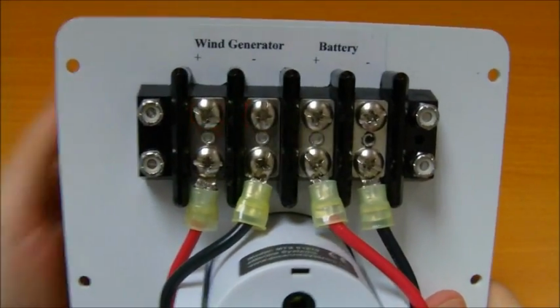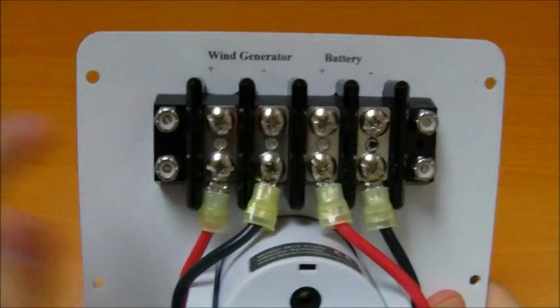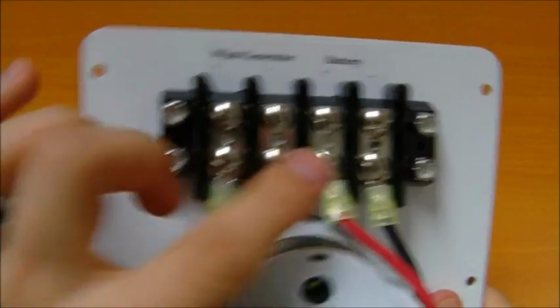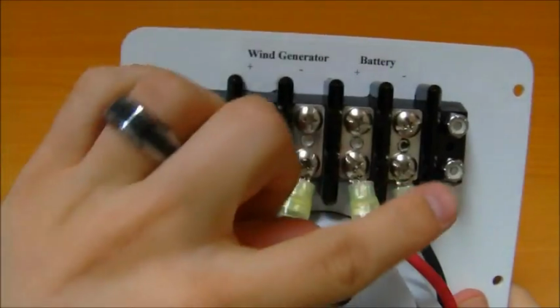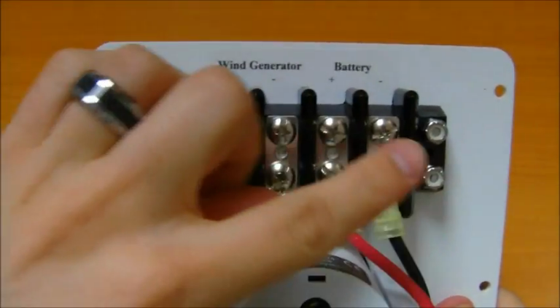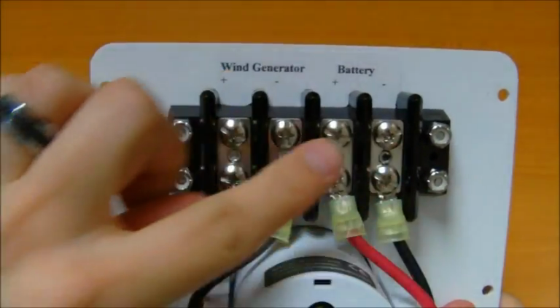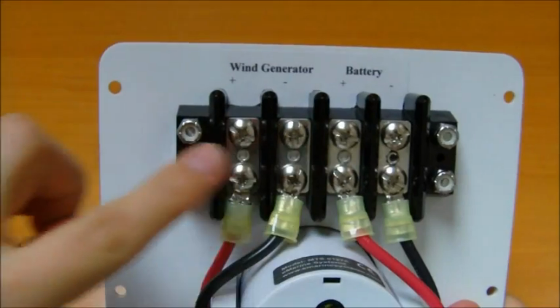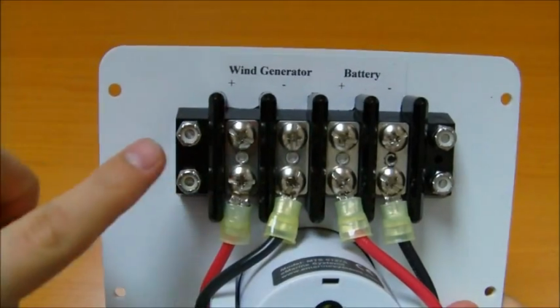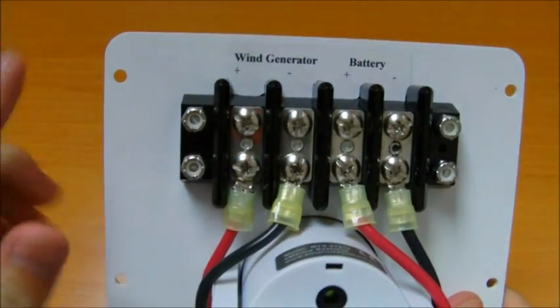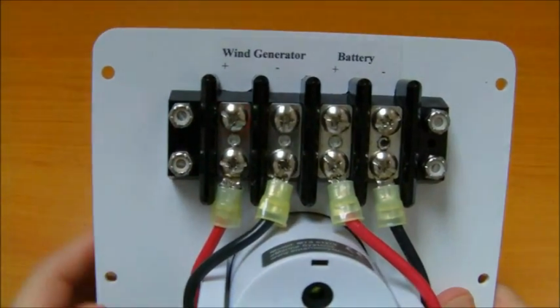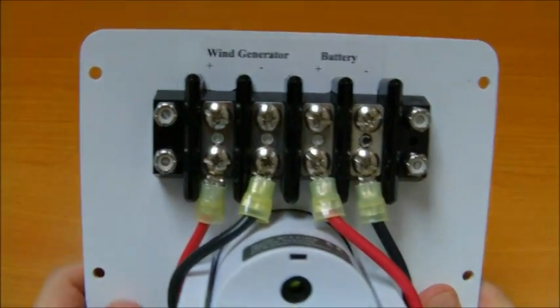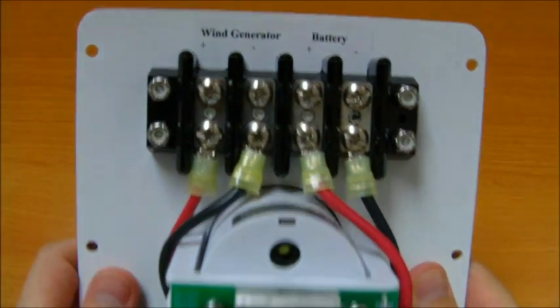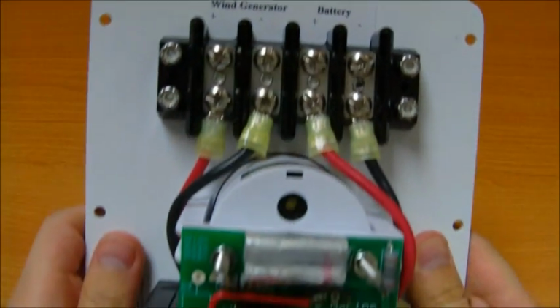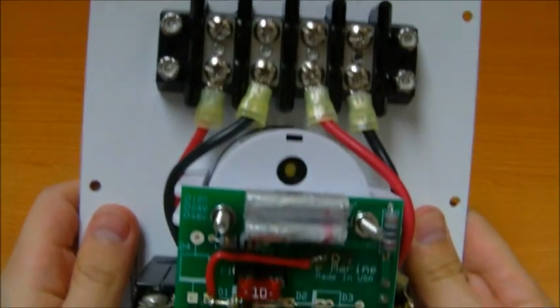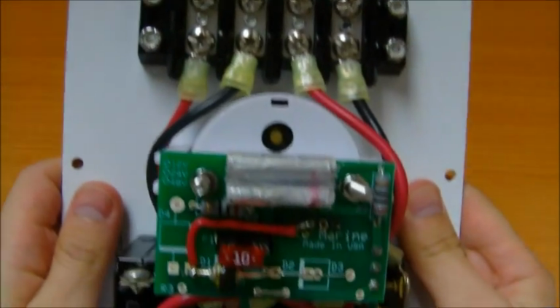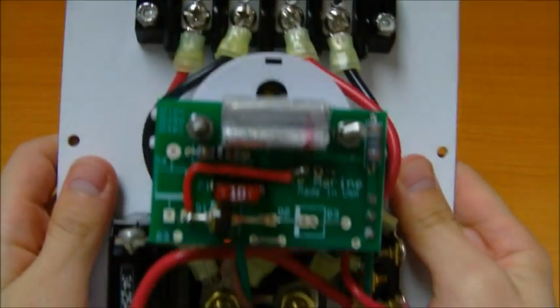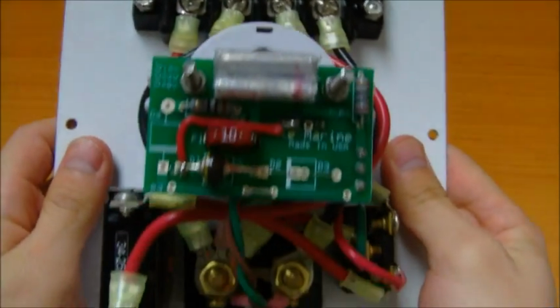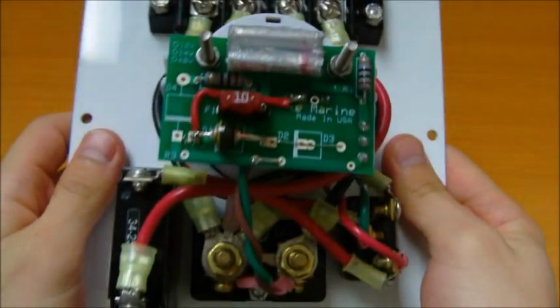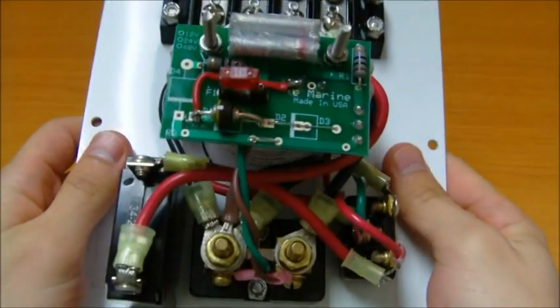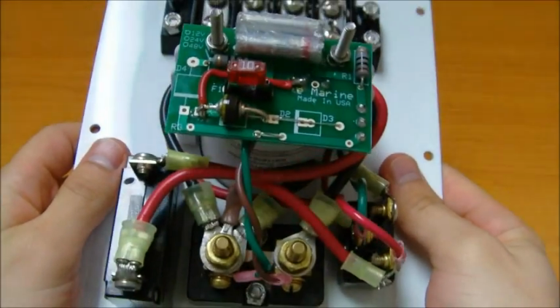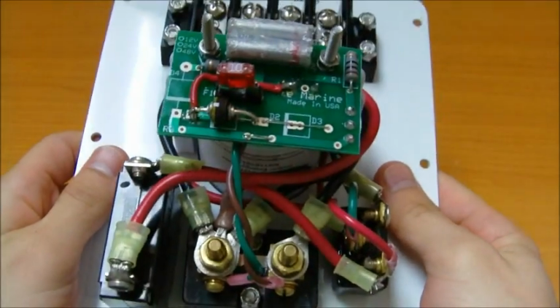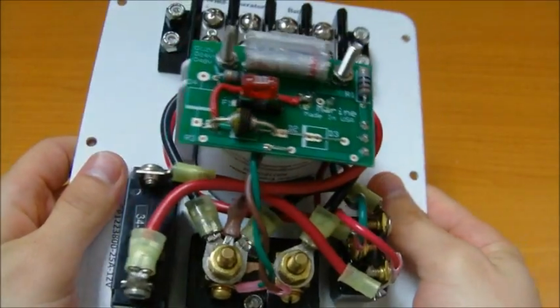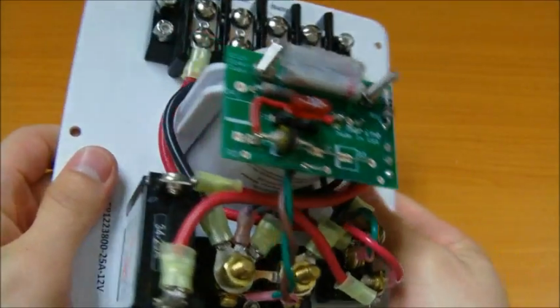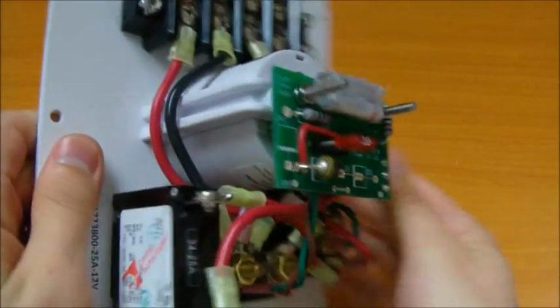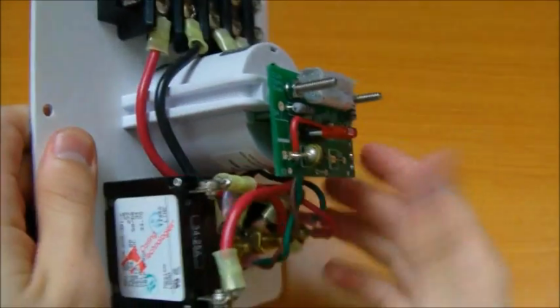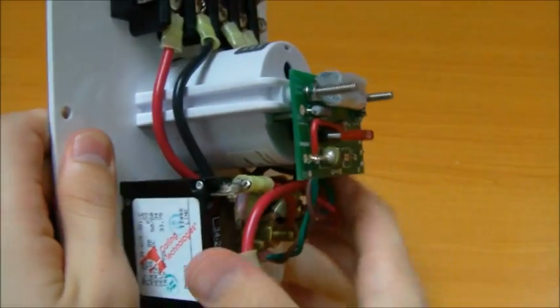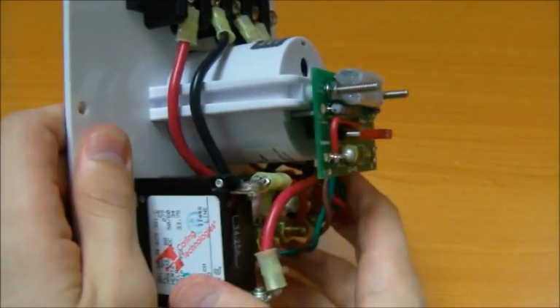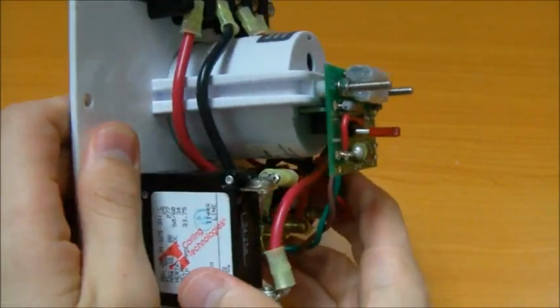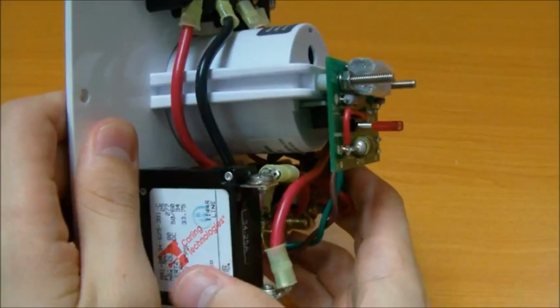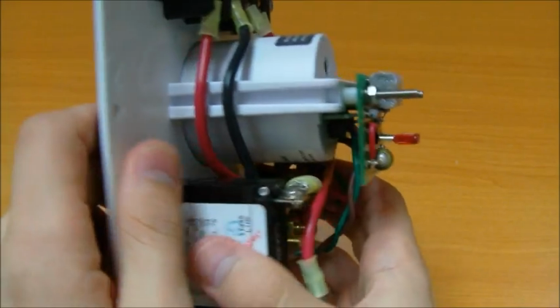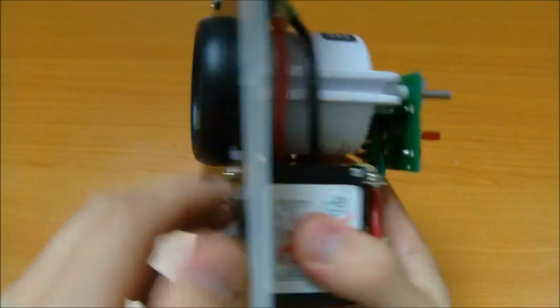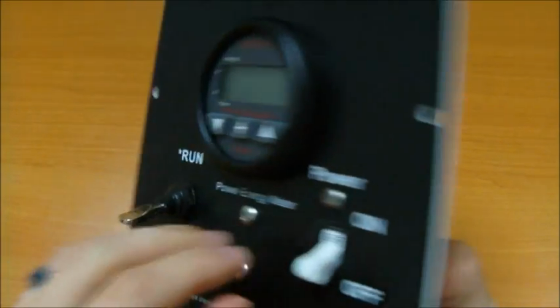Save yourself hours of frustration, wiring, and money. Eliminate all of the guesswork and have a professional wind turbine control station.